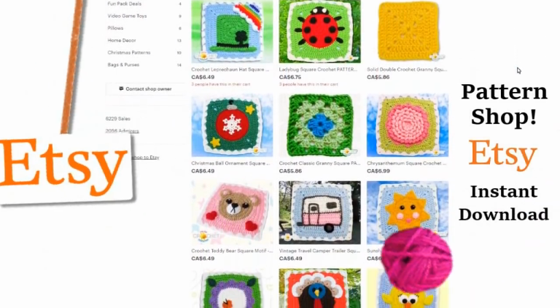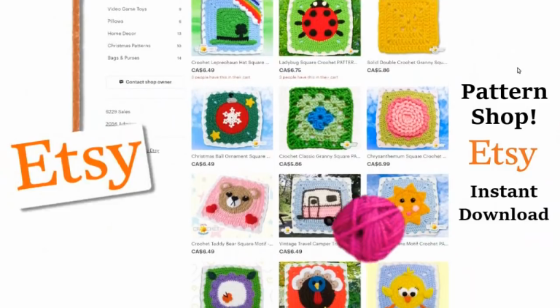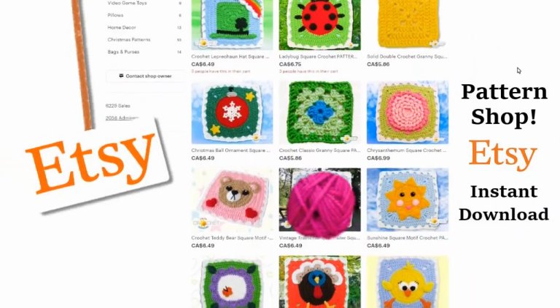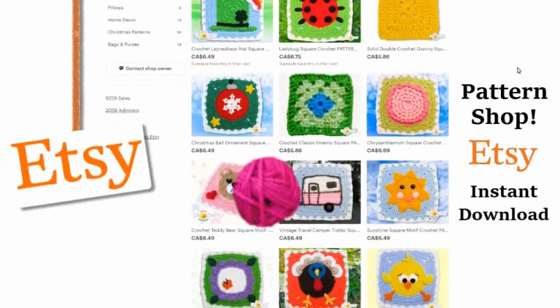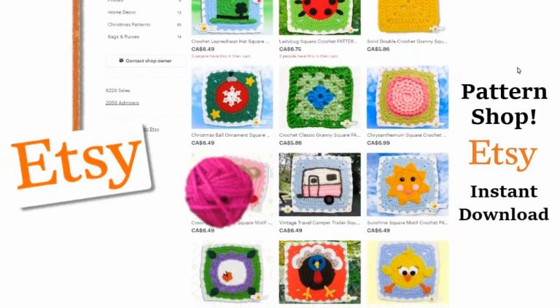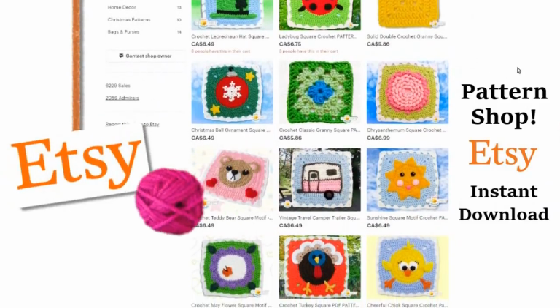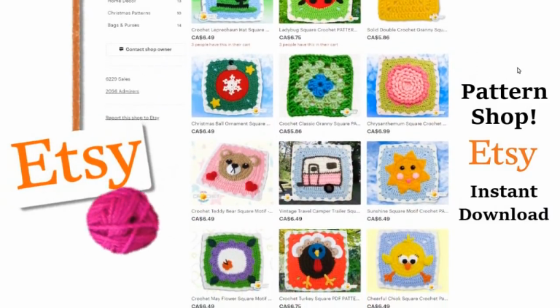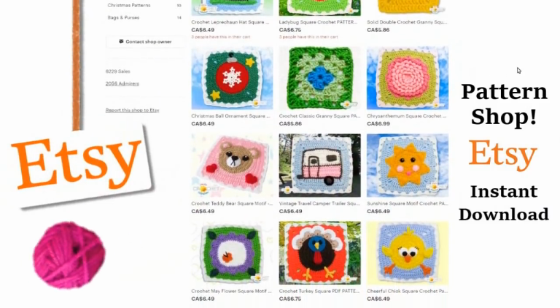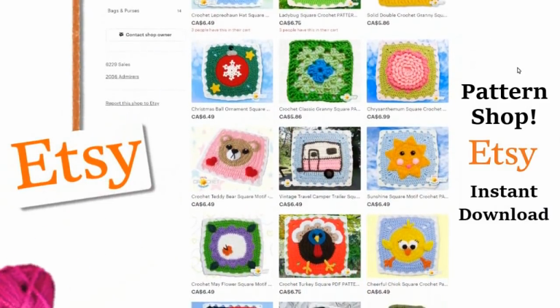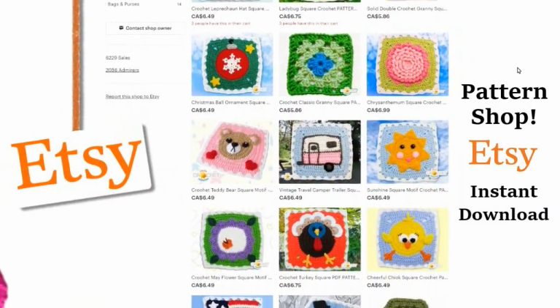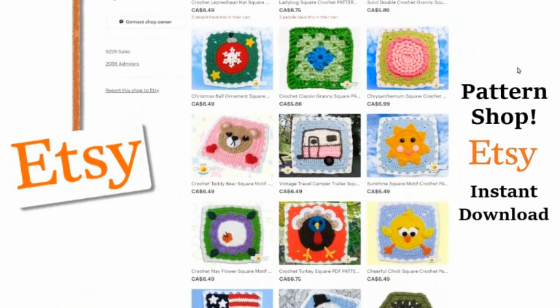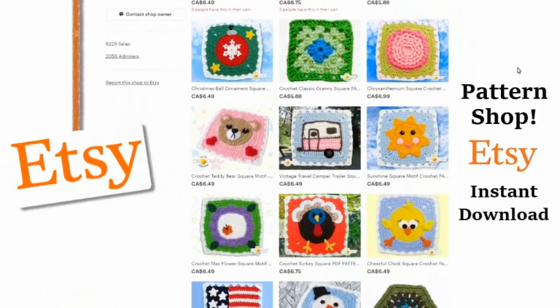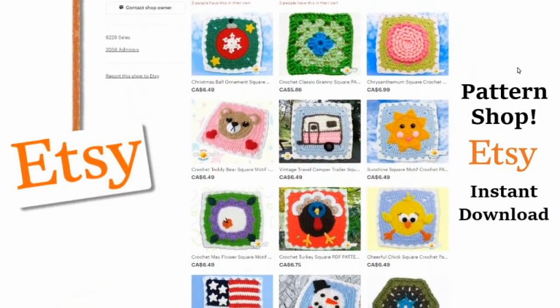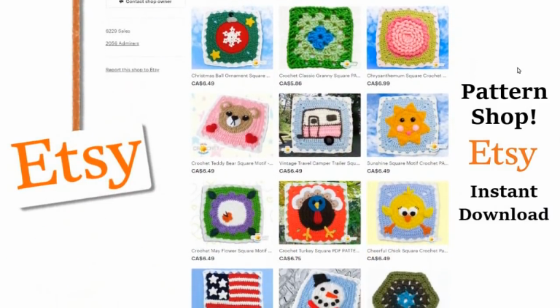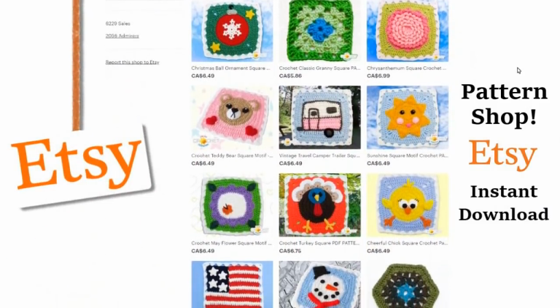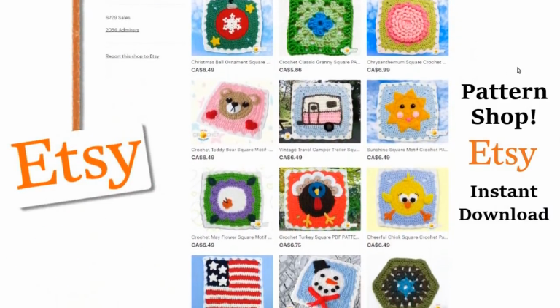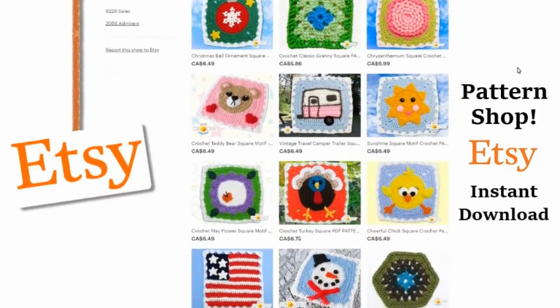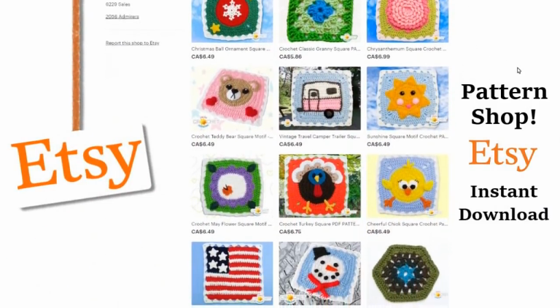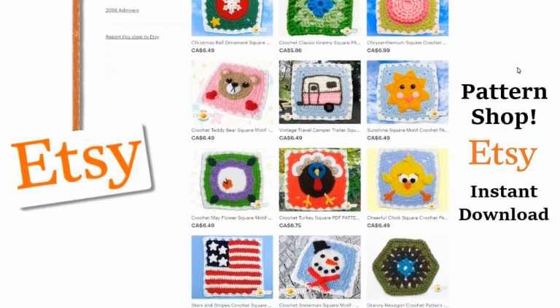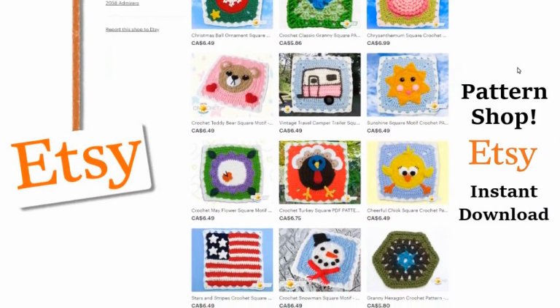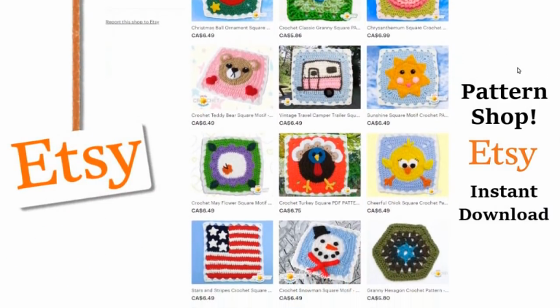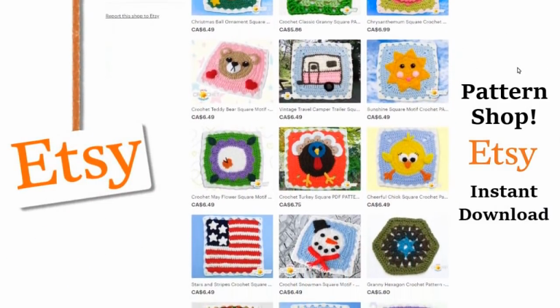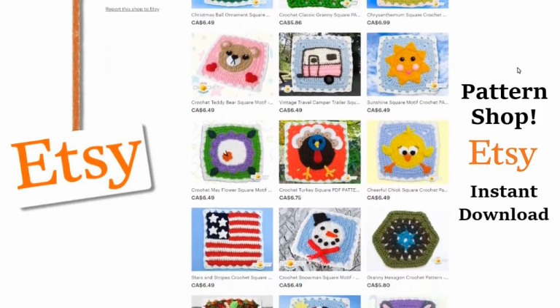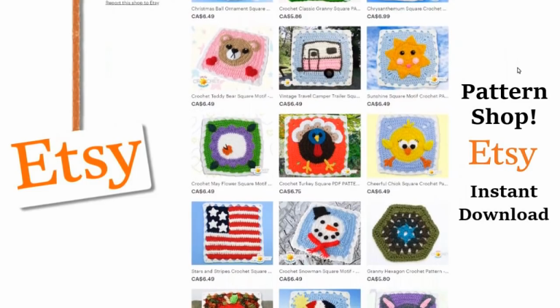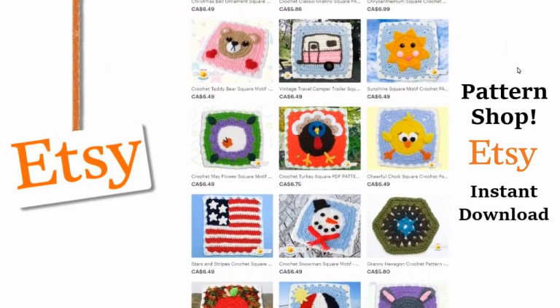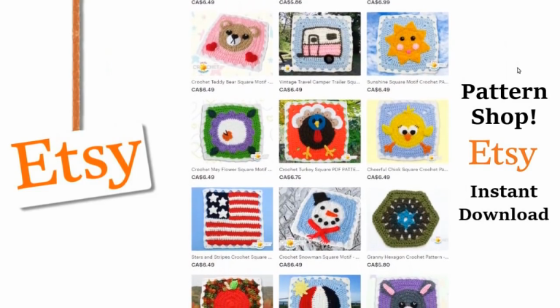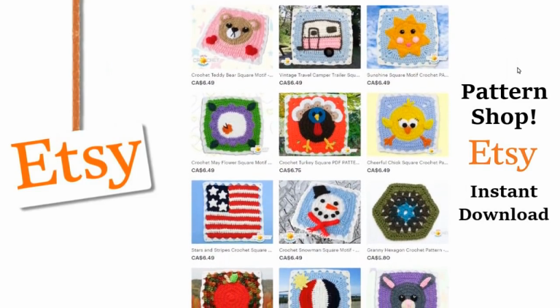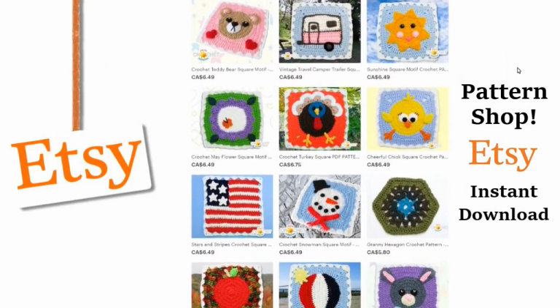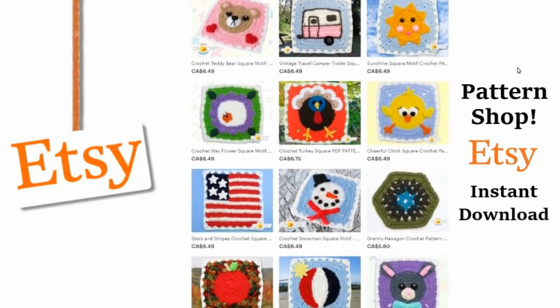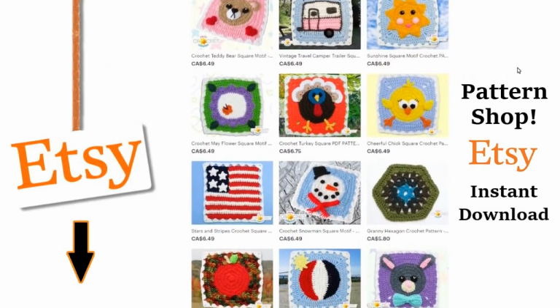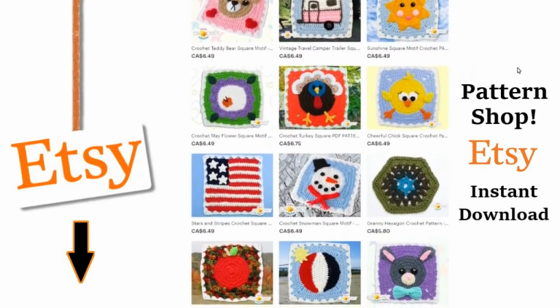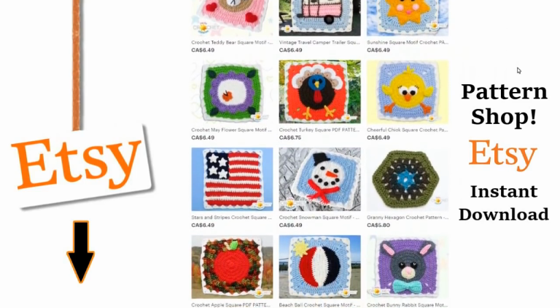Visit our shop and purchase a pattern — you'll help support our show — and we'll put a link to our shop in the description box down below.